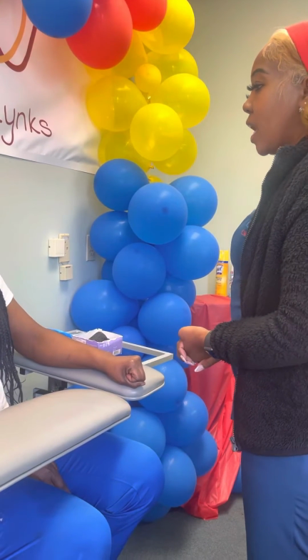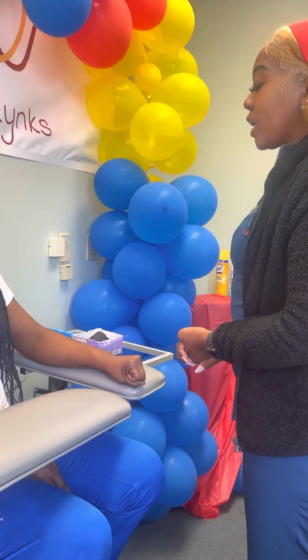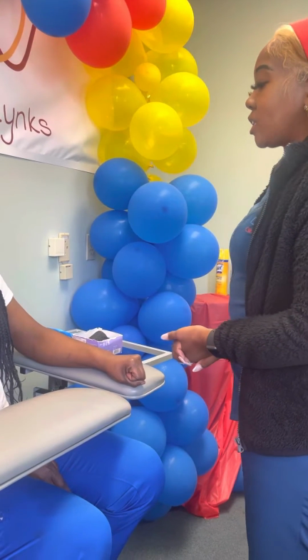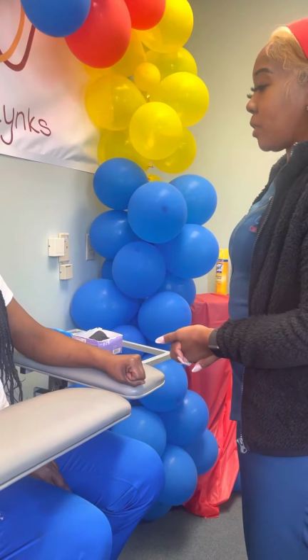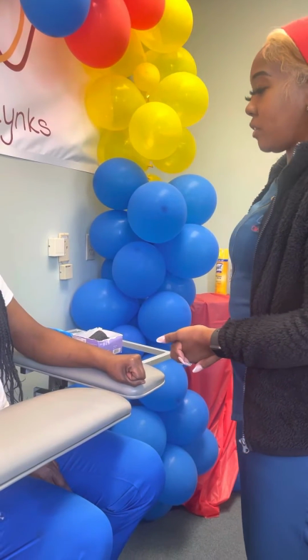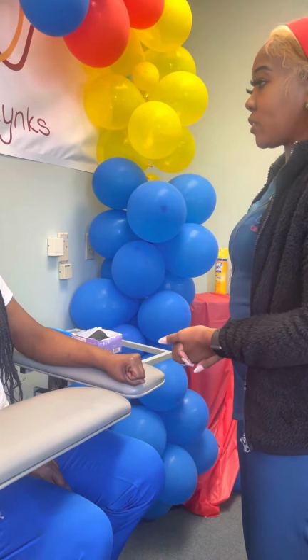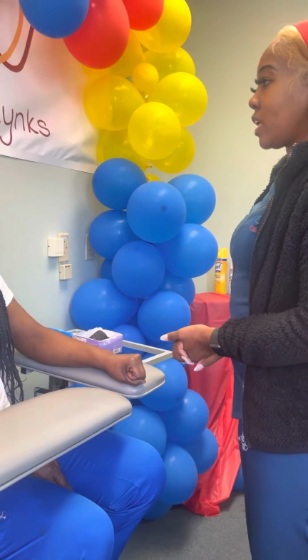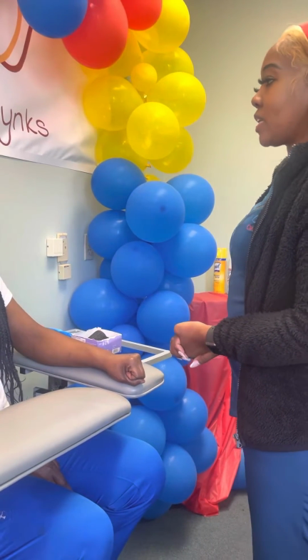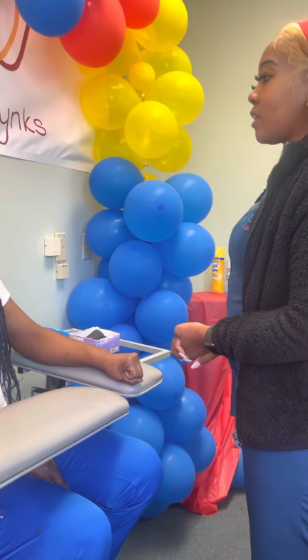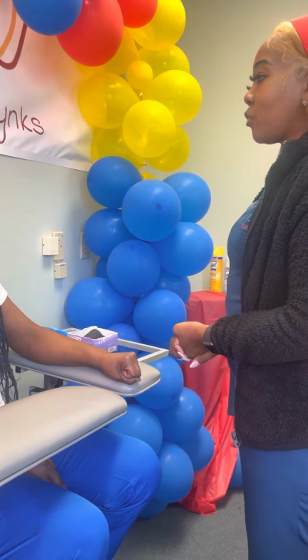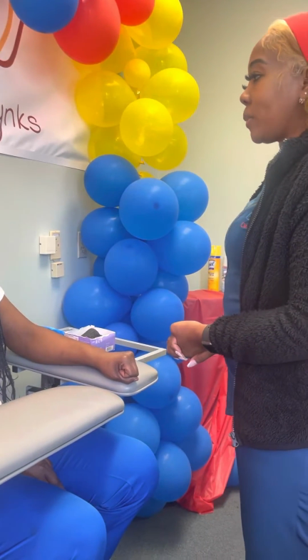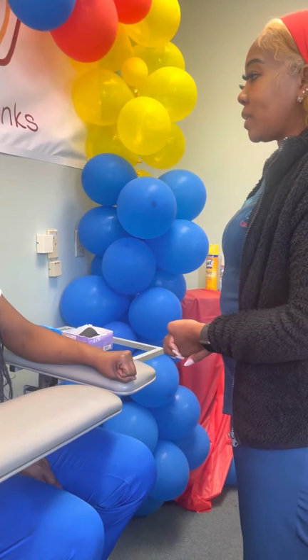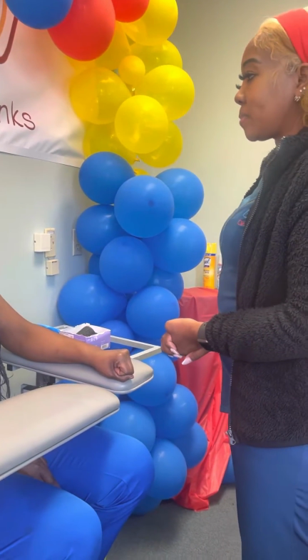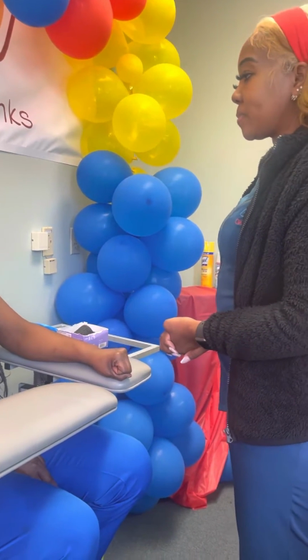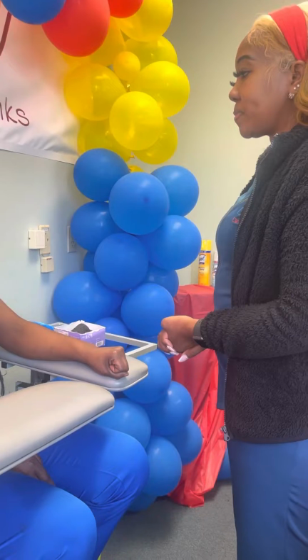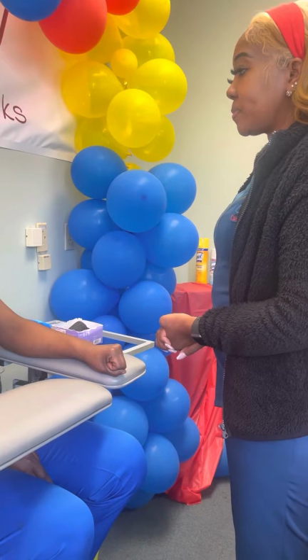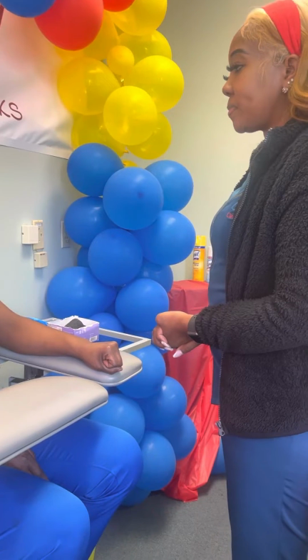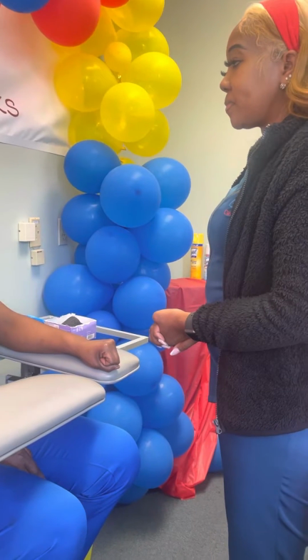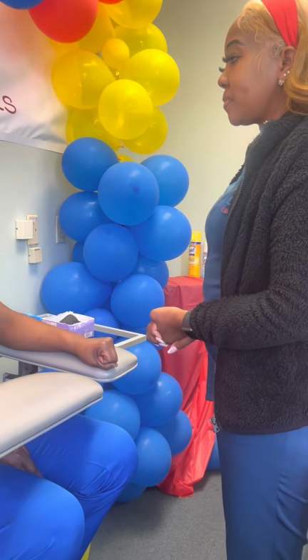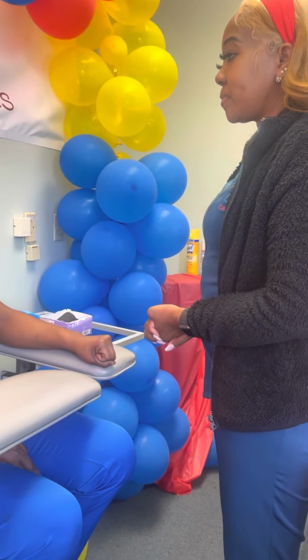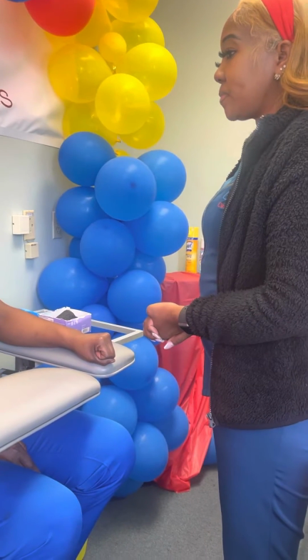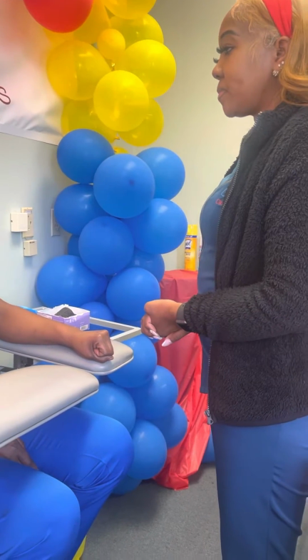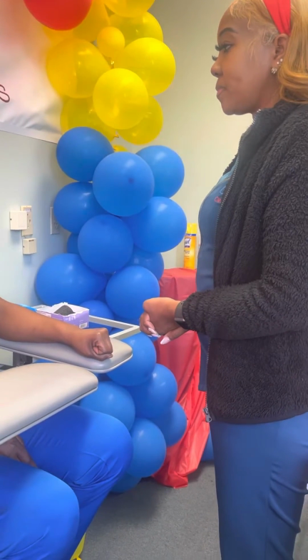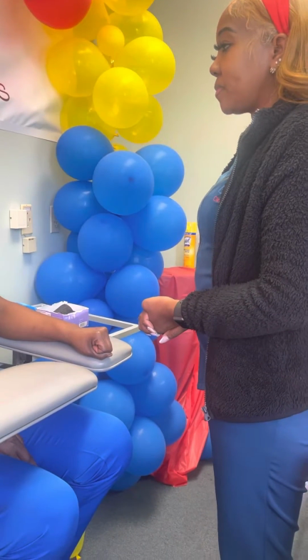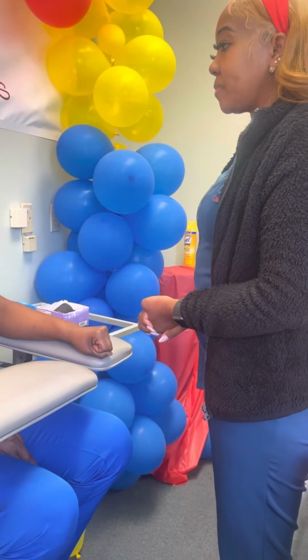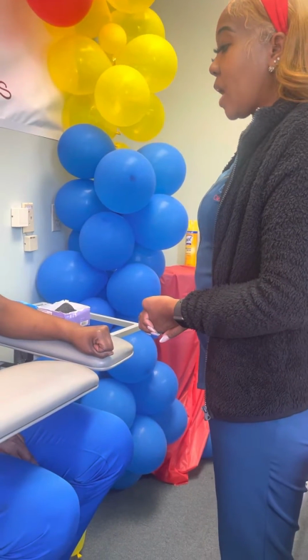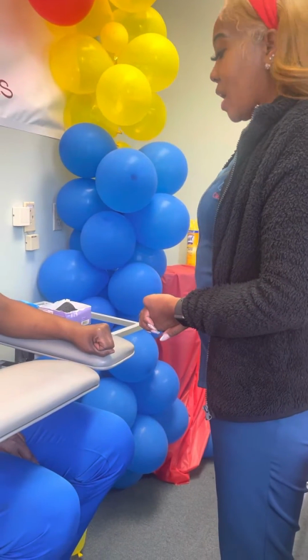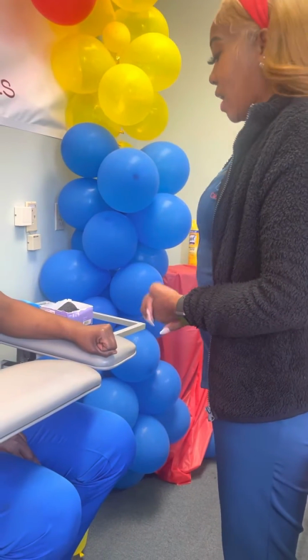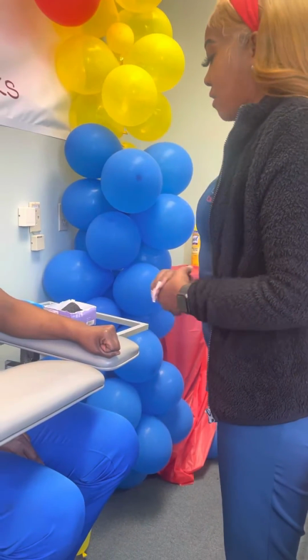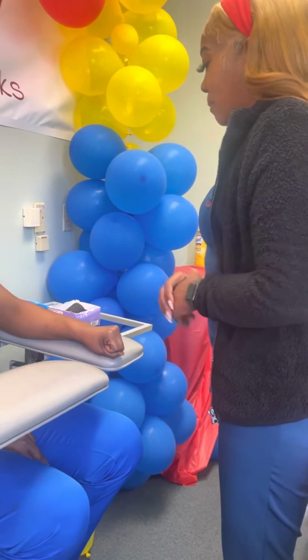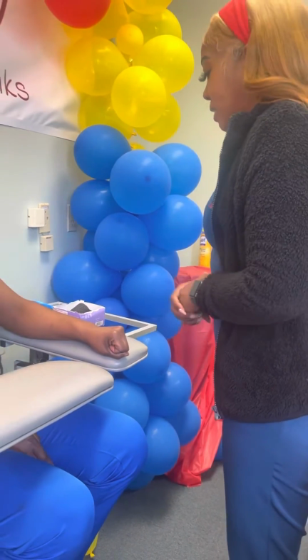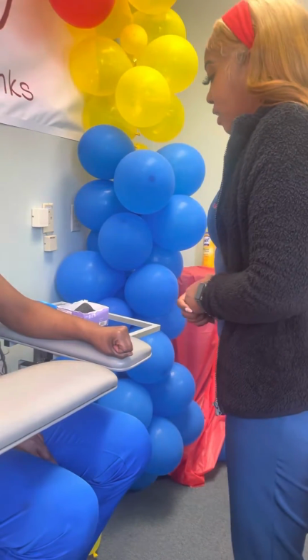Can you spell your first name? J-A-D-I-E-L. All right, Mr. David.